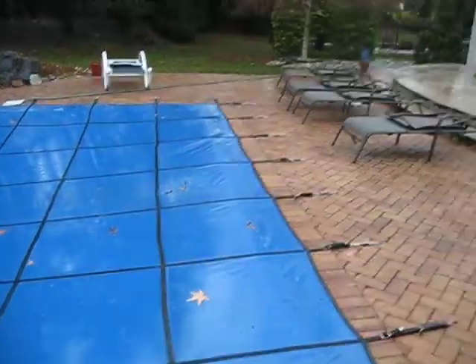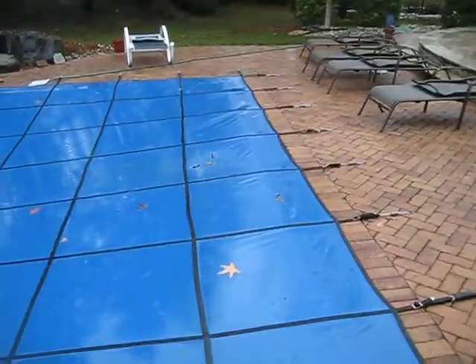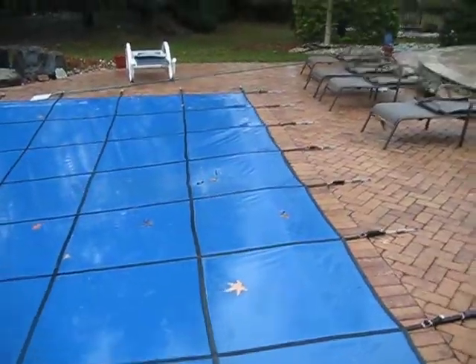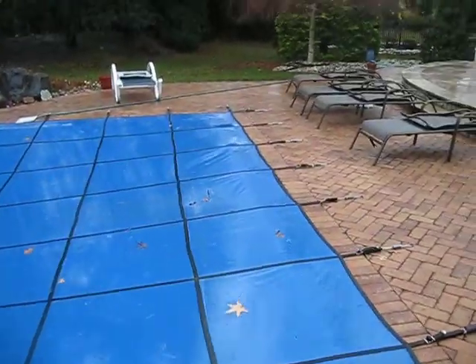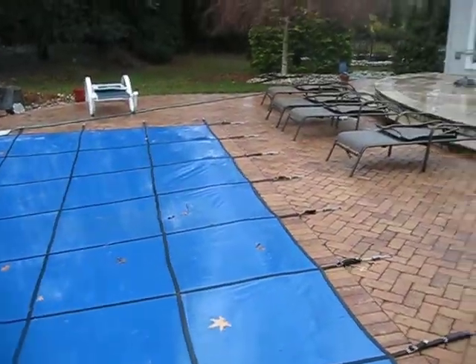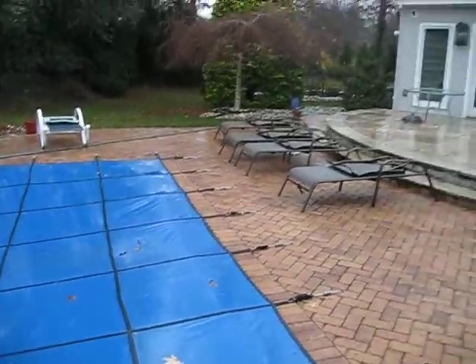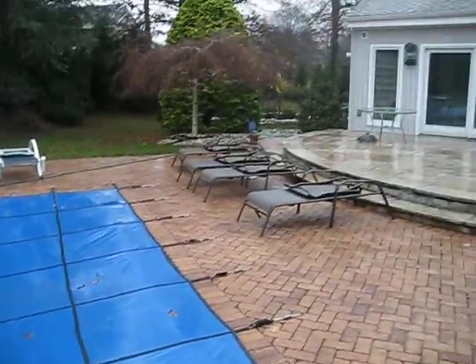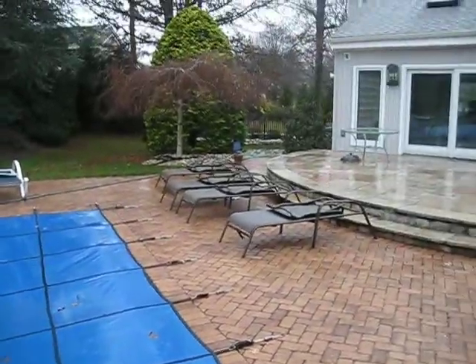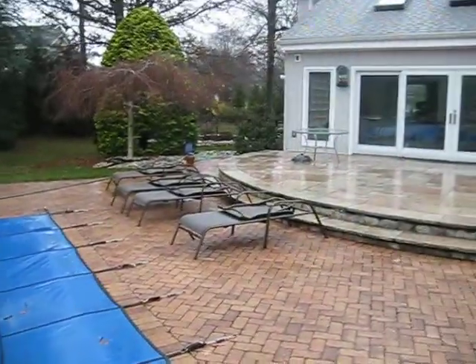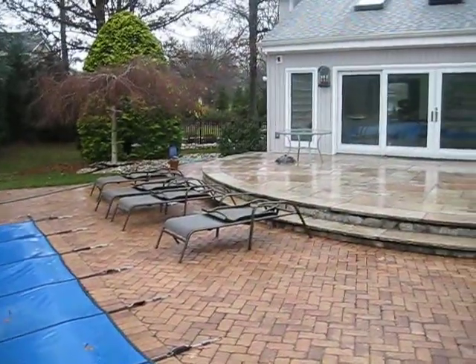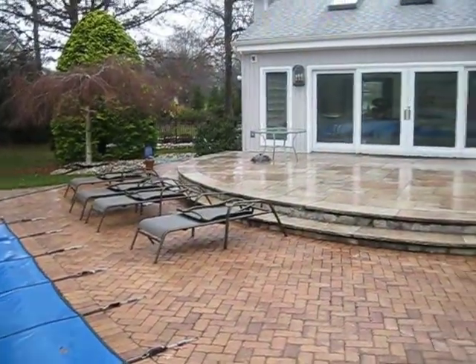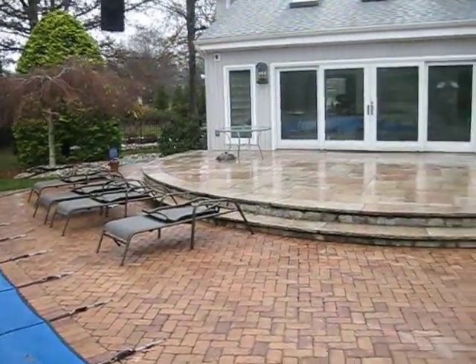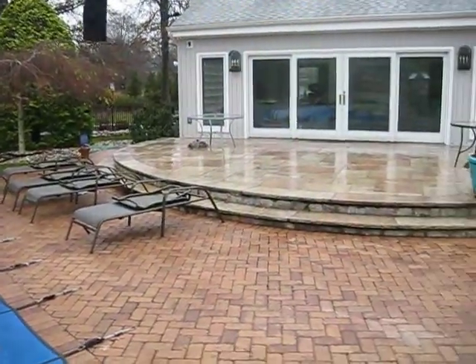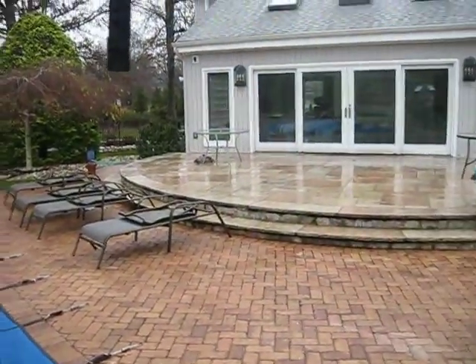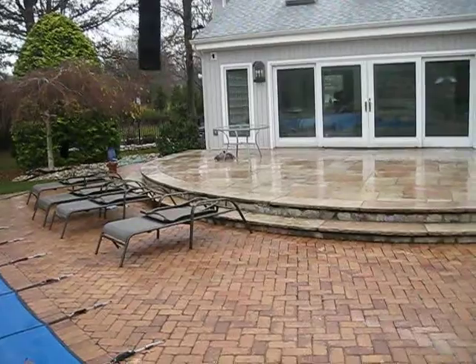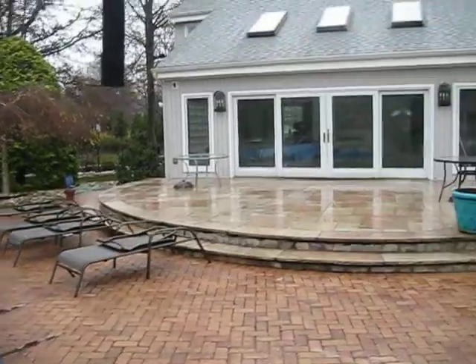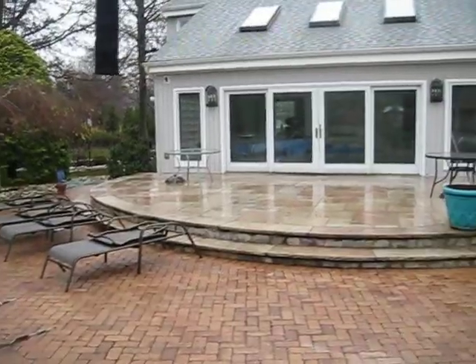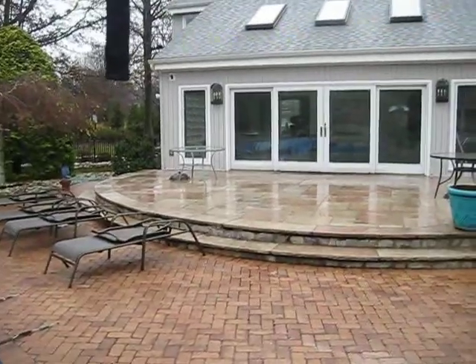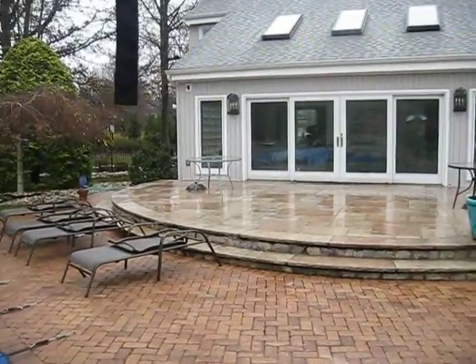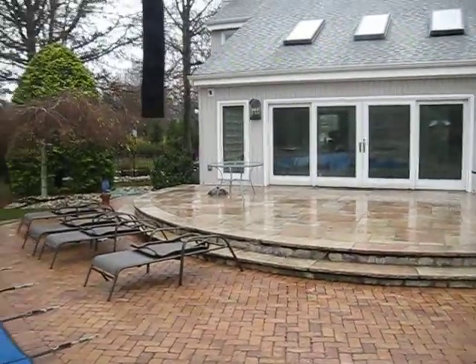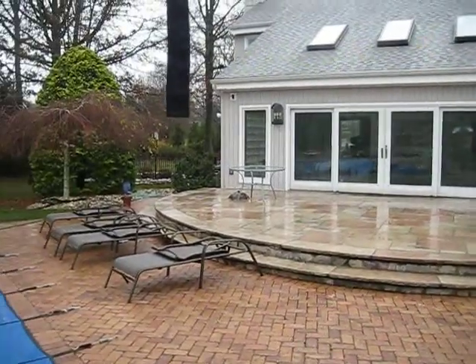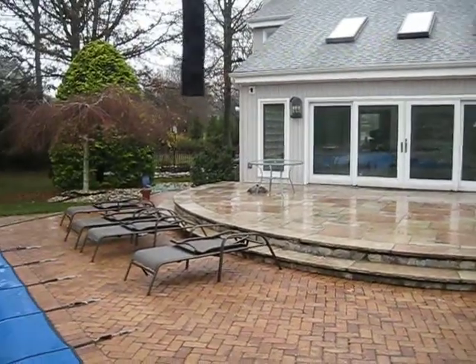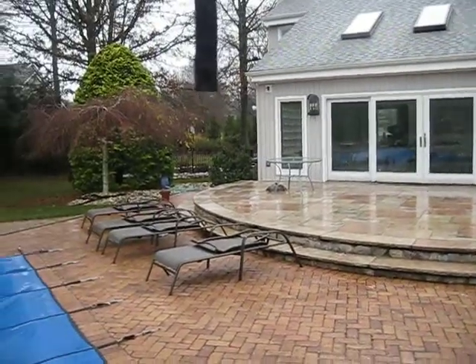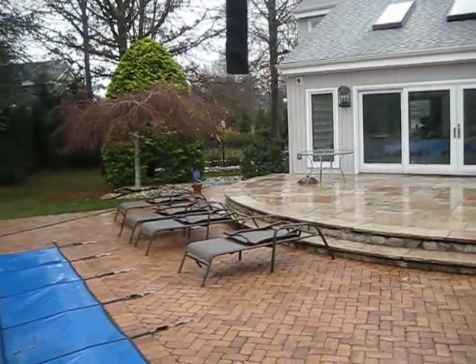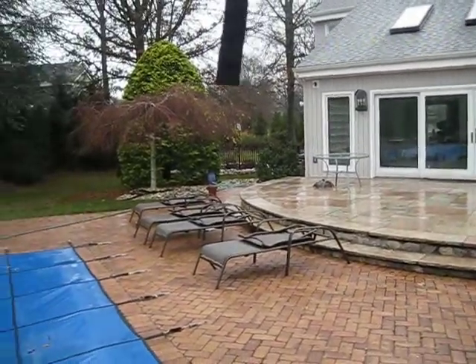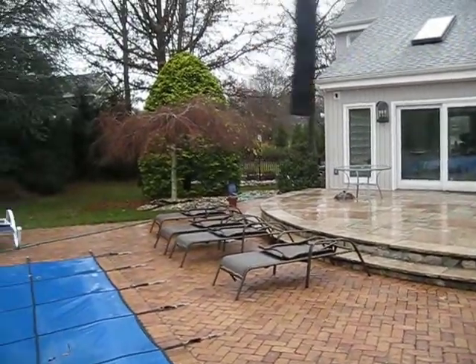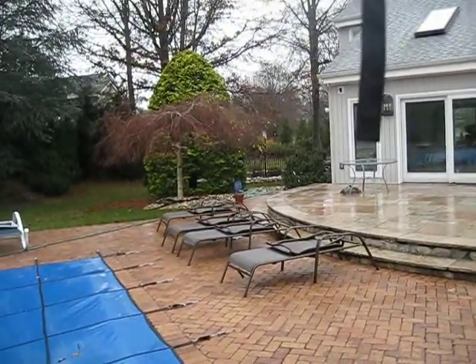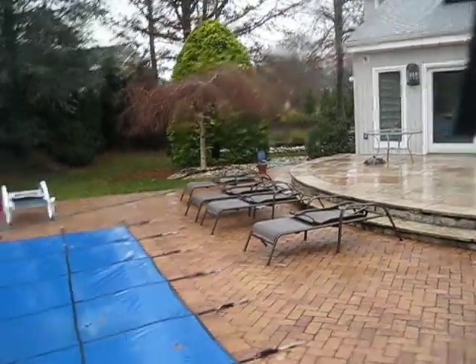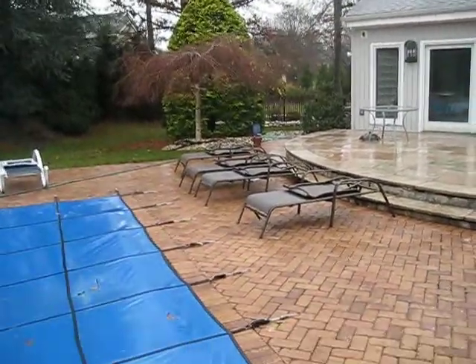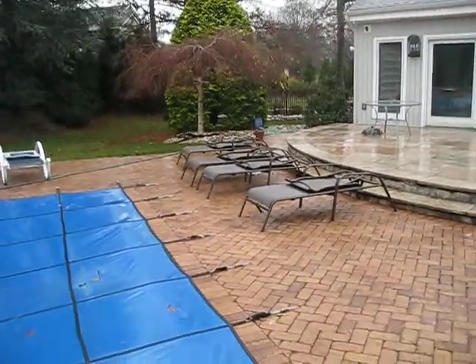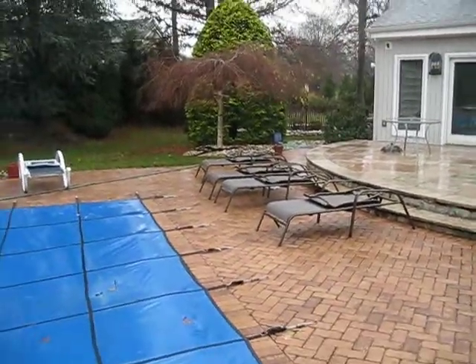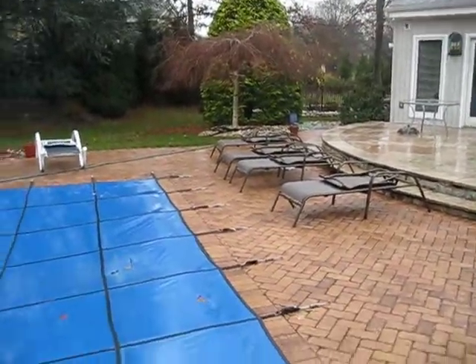Hi guys. As you can tell, I'm in the backyard right now. It's currently raining, but I have an umbrella over me. That's how the camera's staying dry.